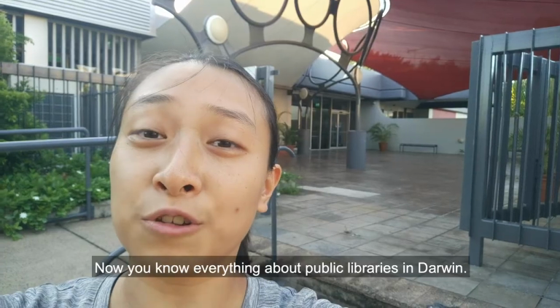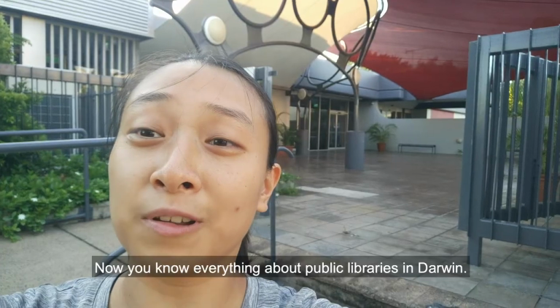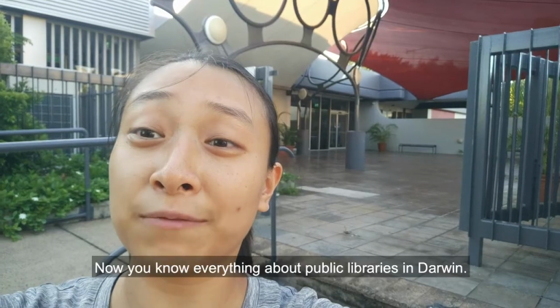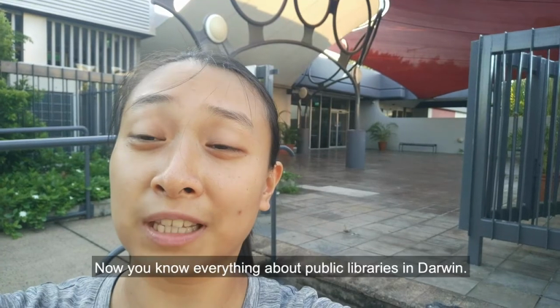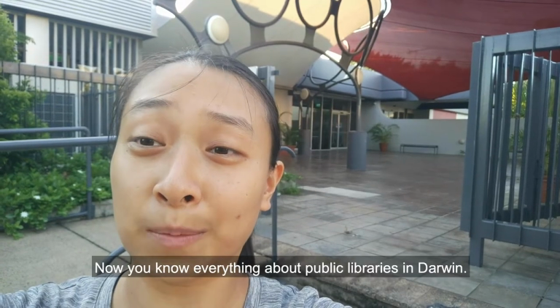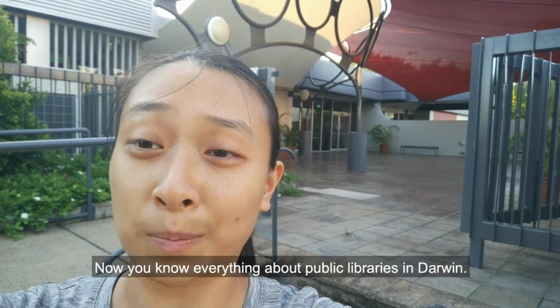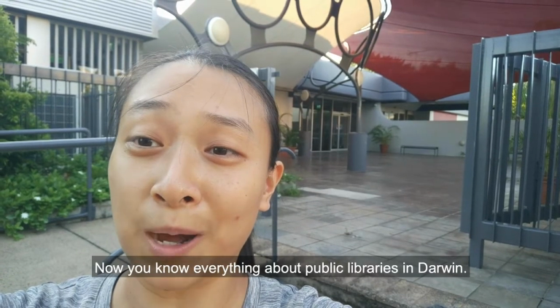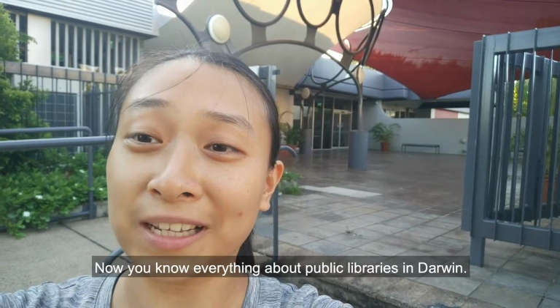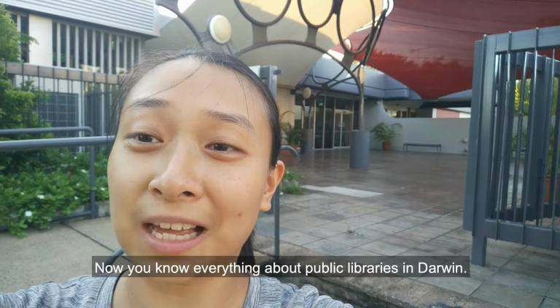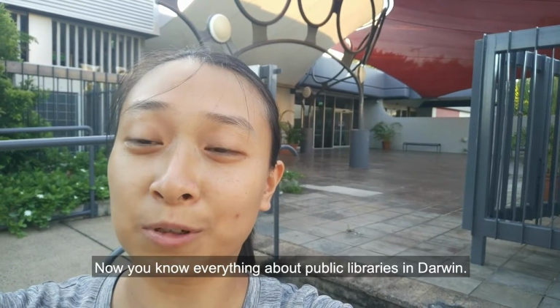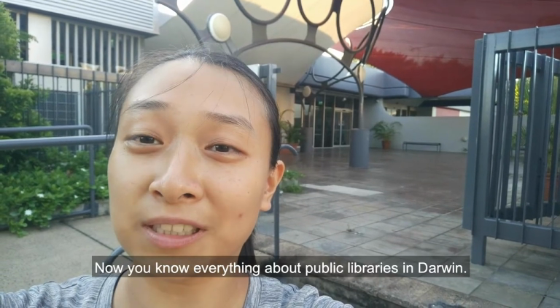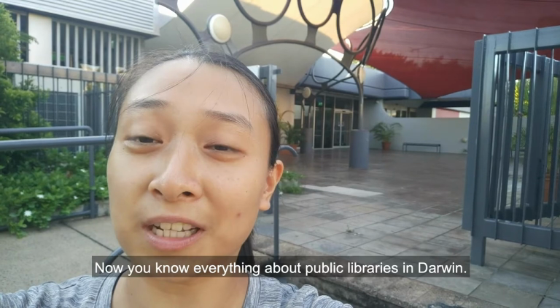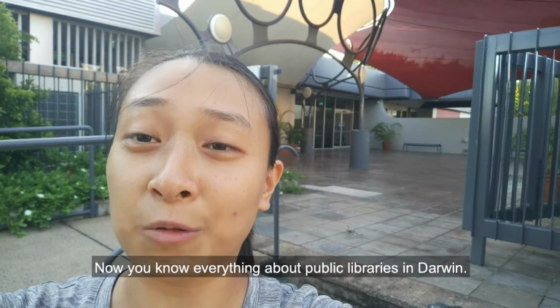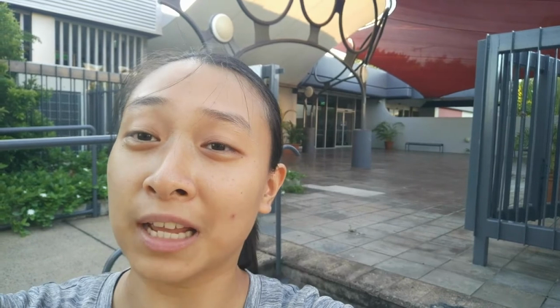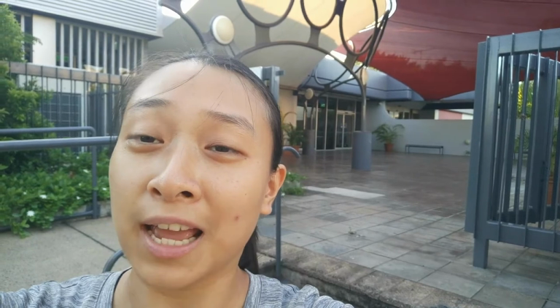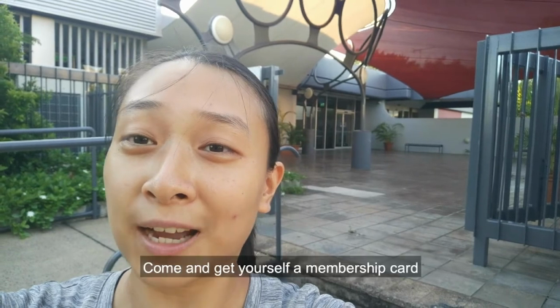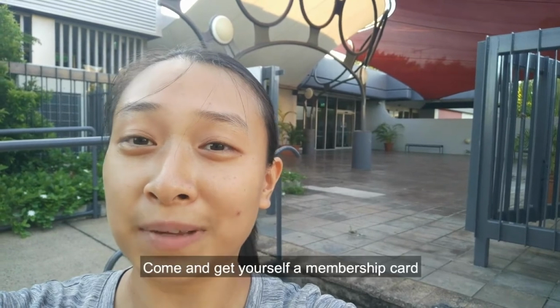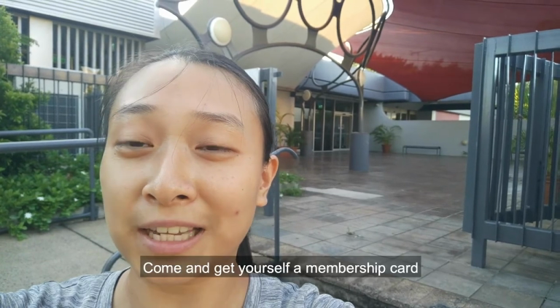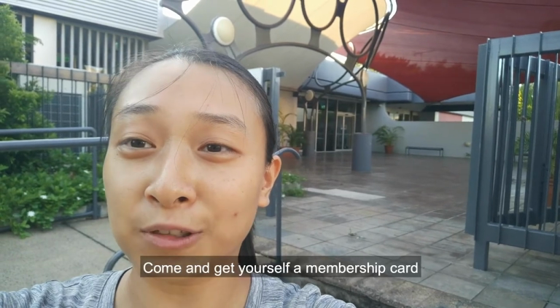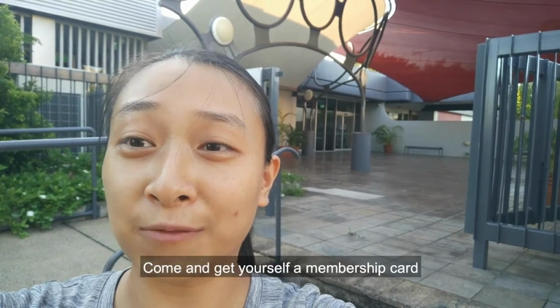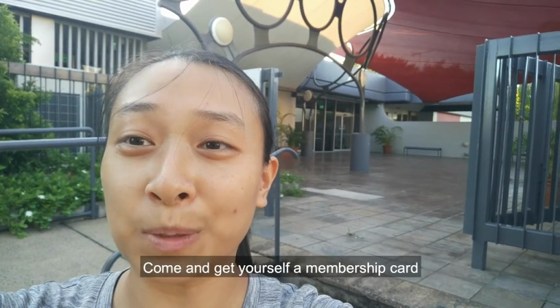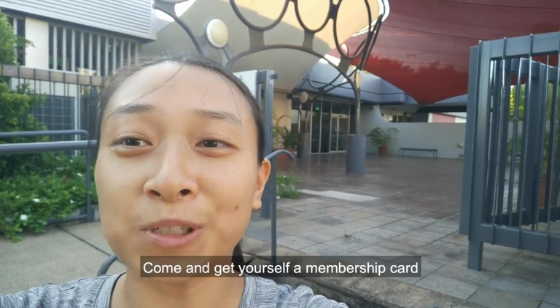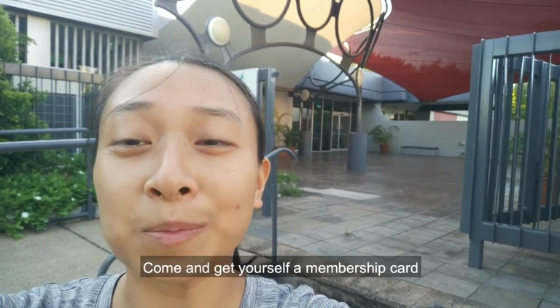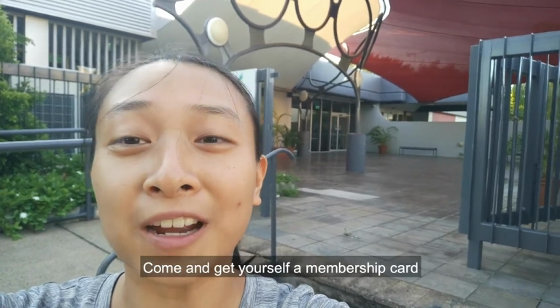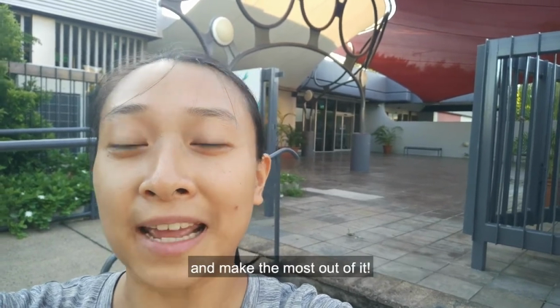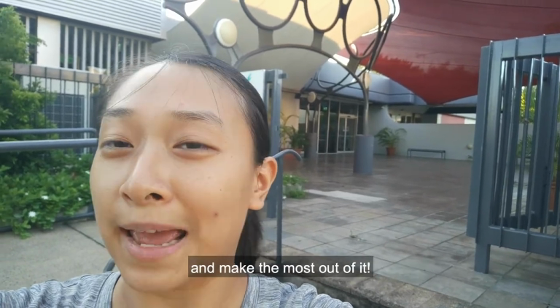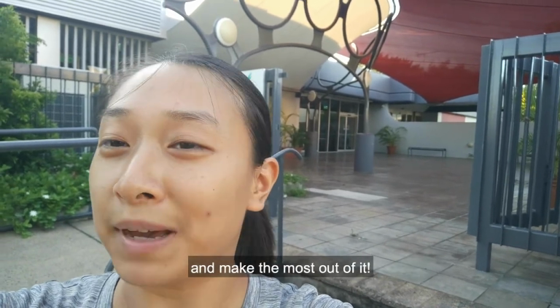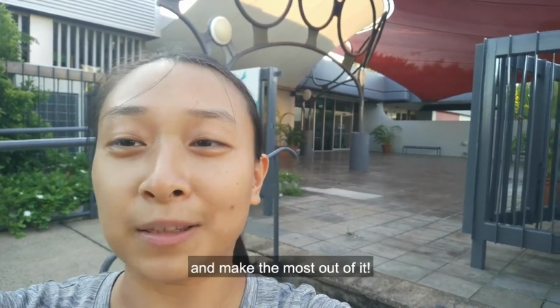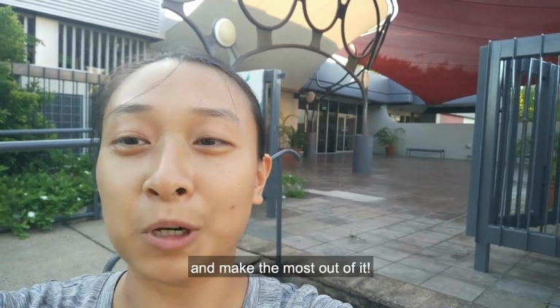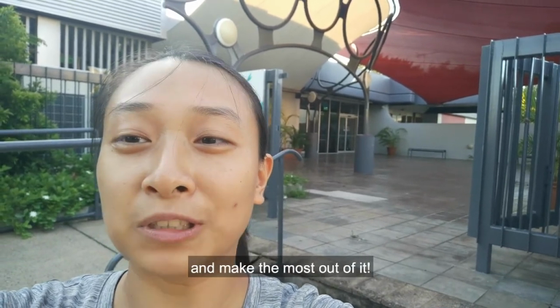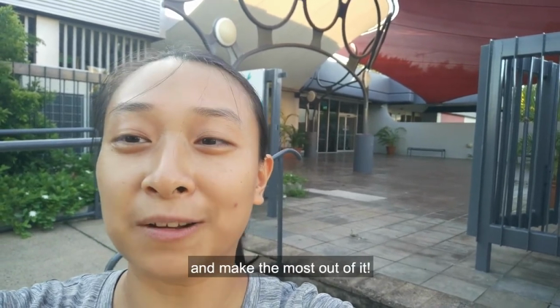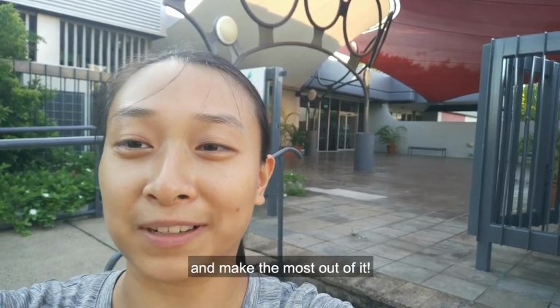Now you know everything about public libraries in Darwin. Come and get yourself a membership card and make the most out of it.